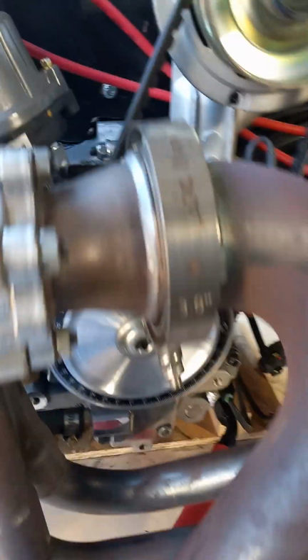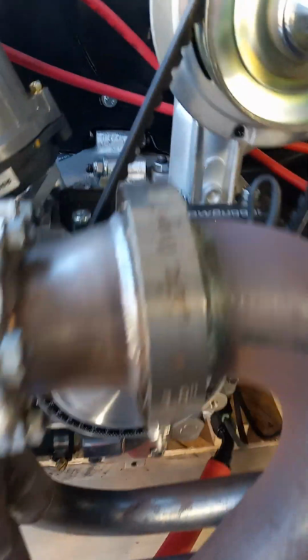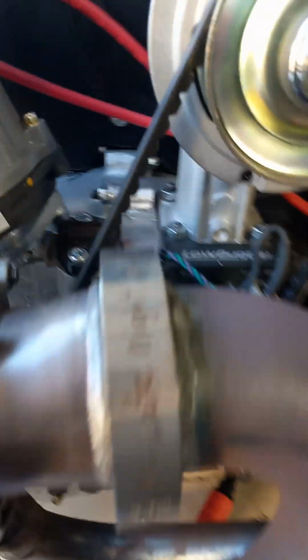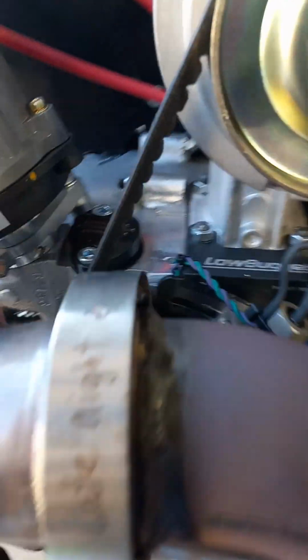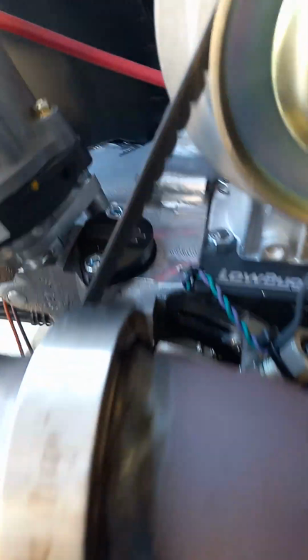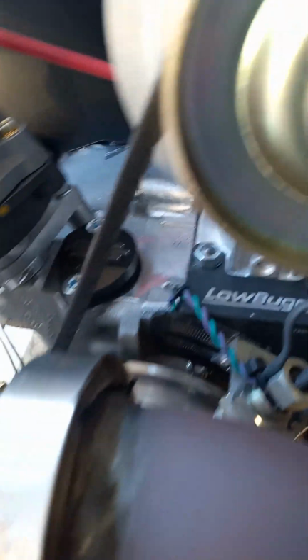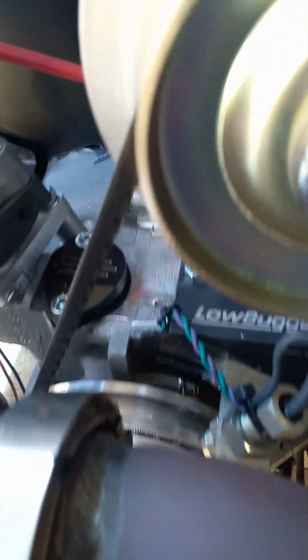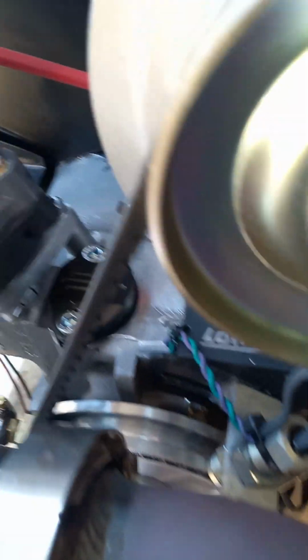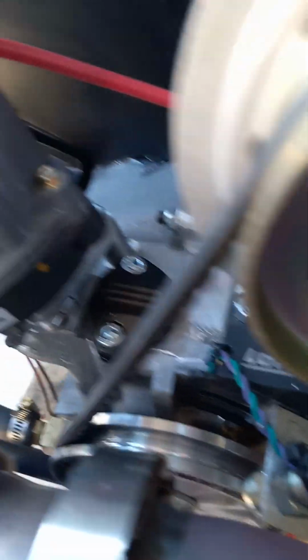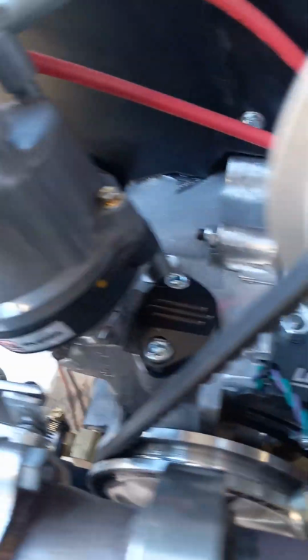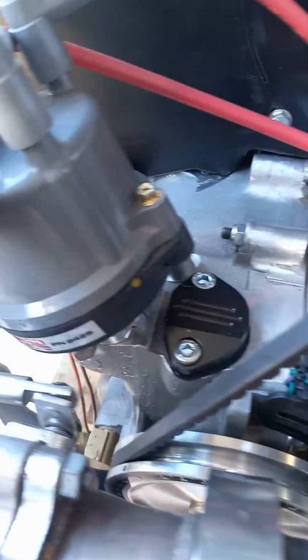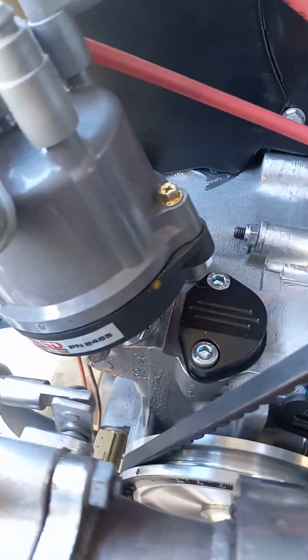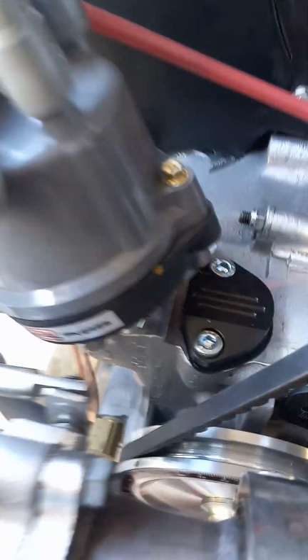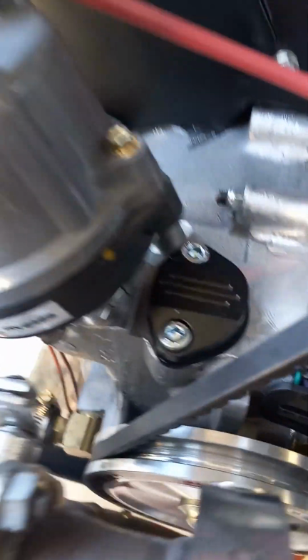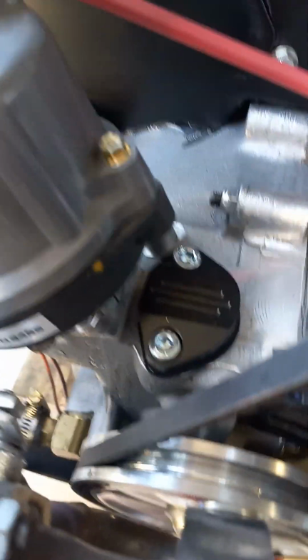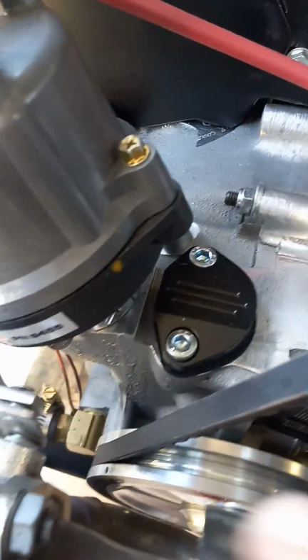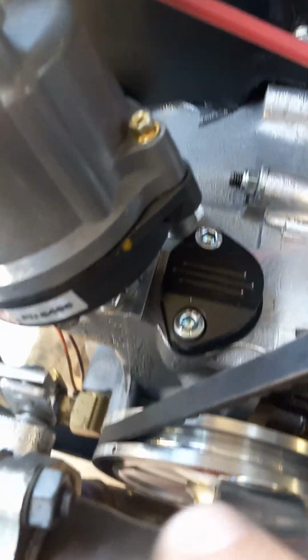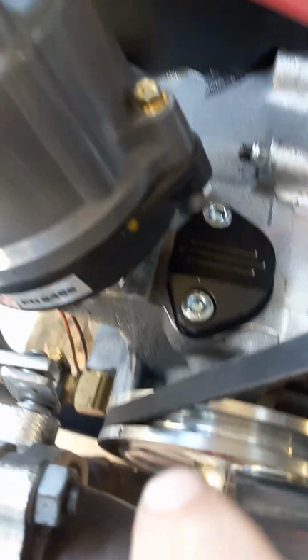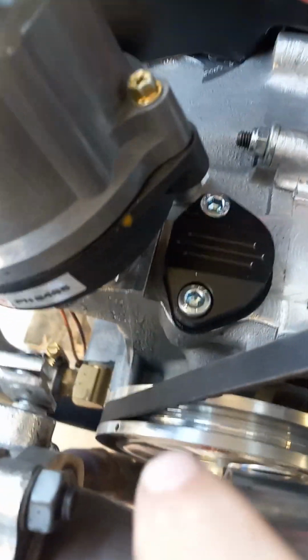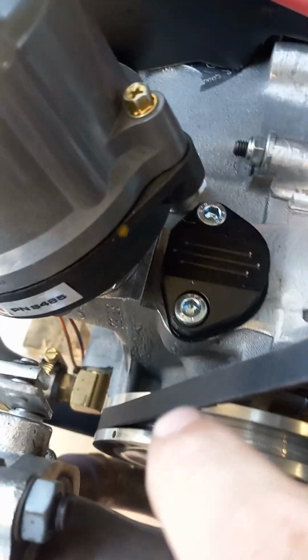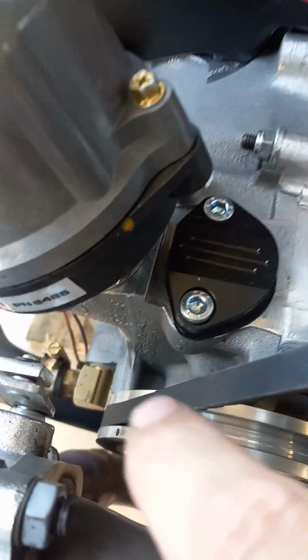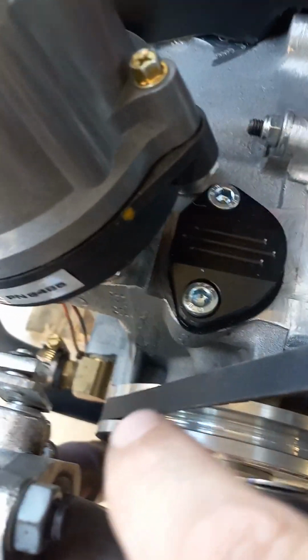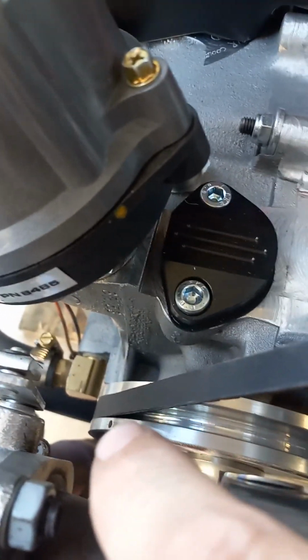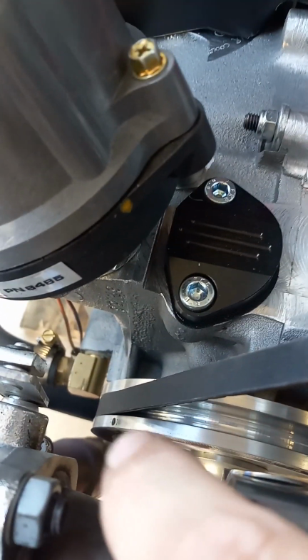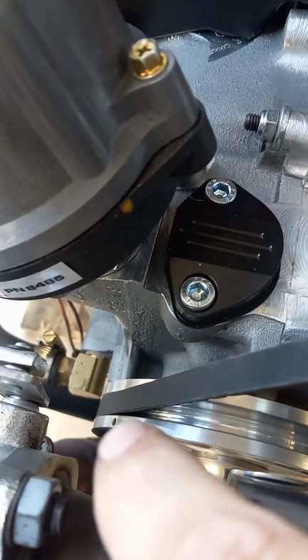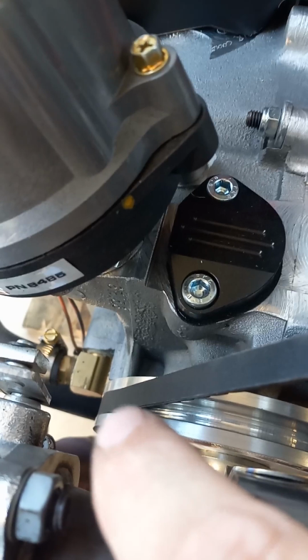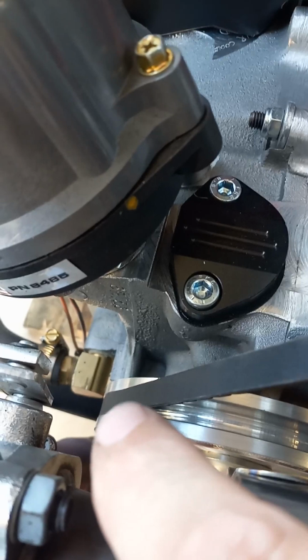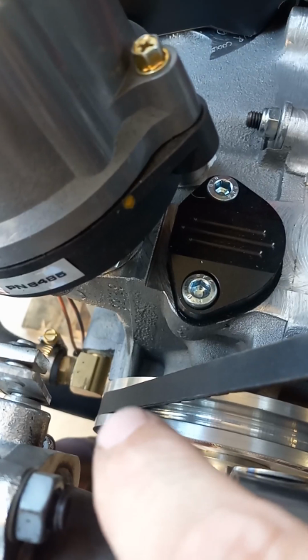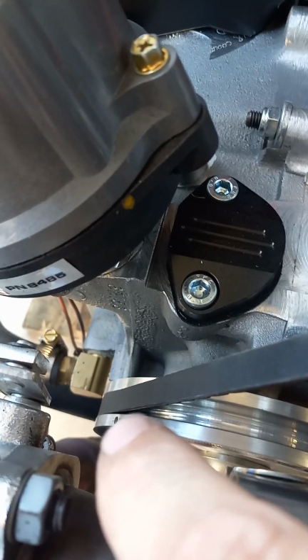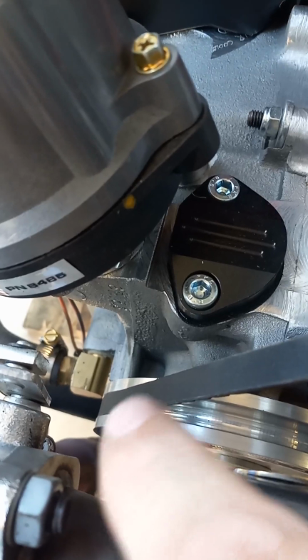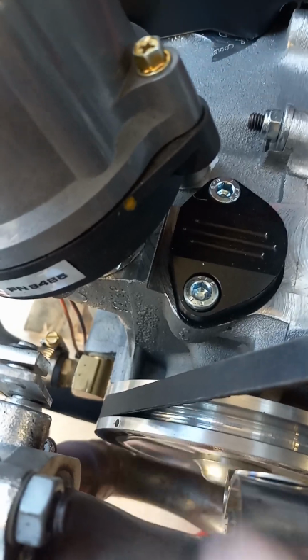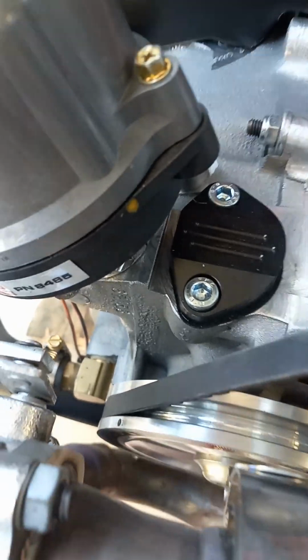It's got the little crank trigger with the magnet. There's a magnet down there — that's the magnet right there.